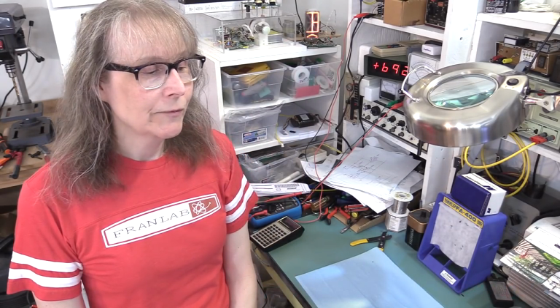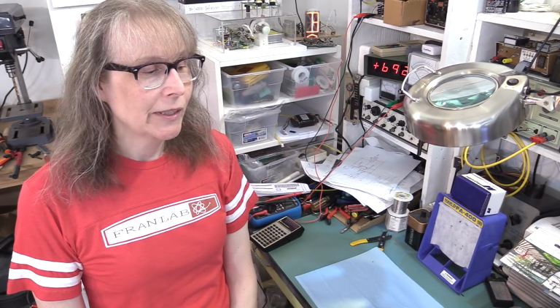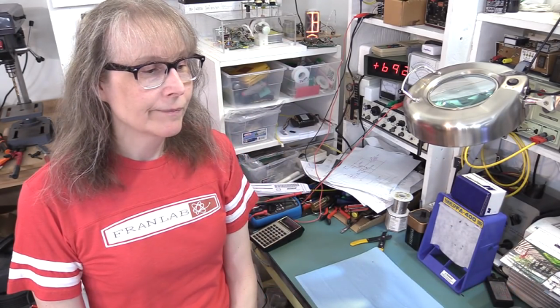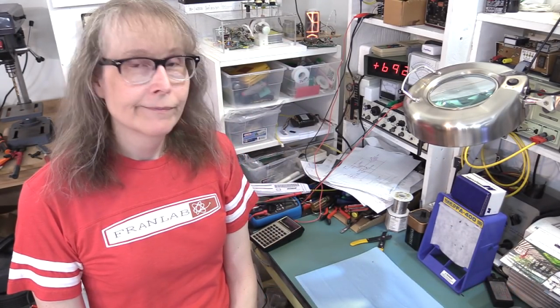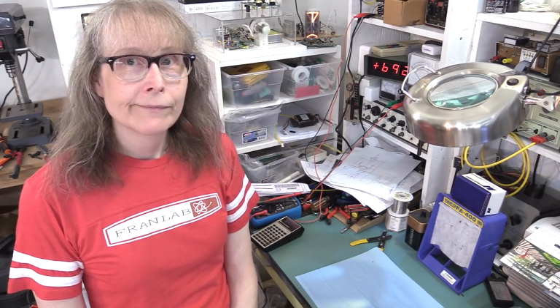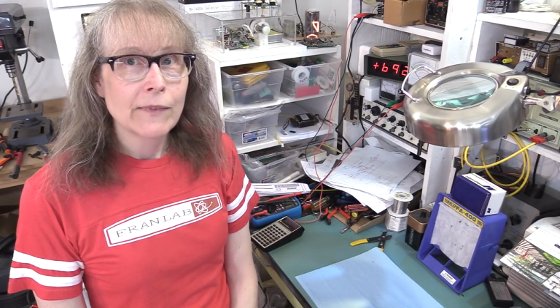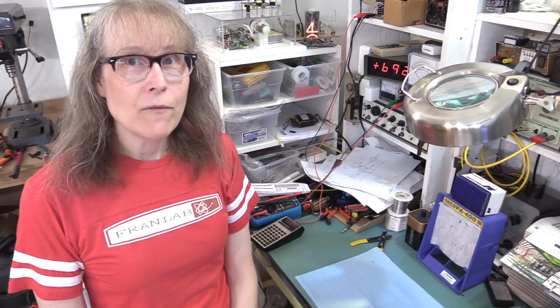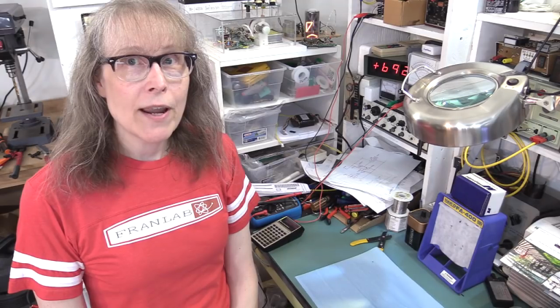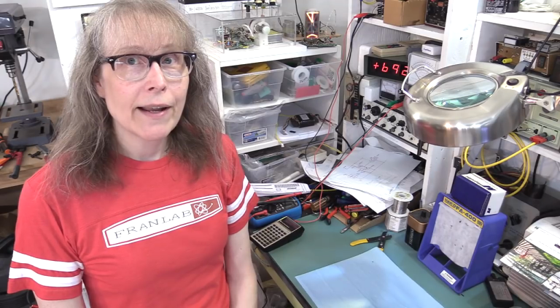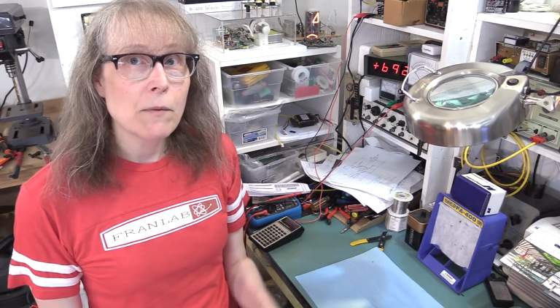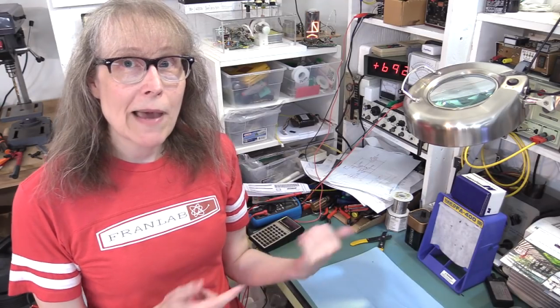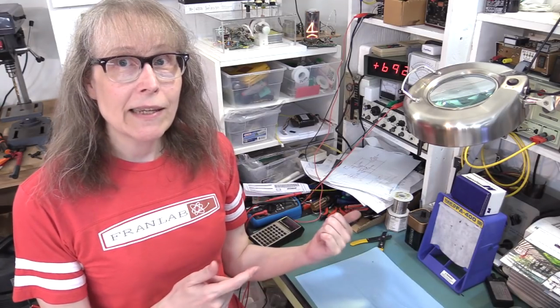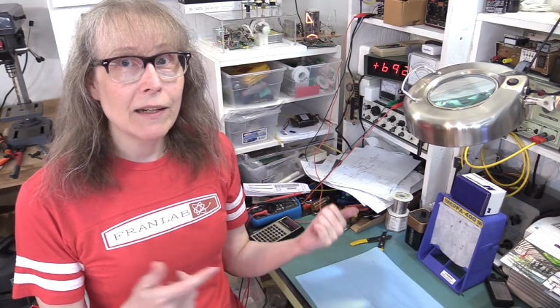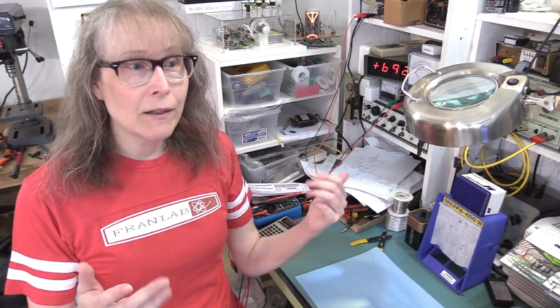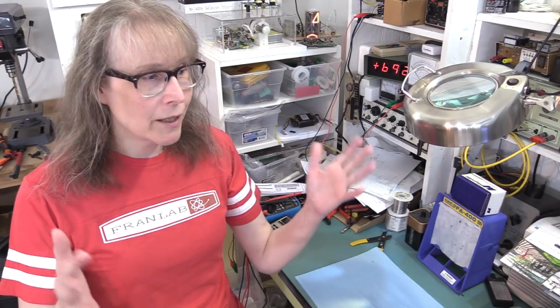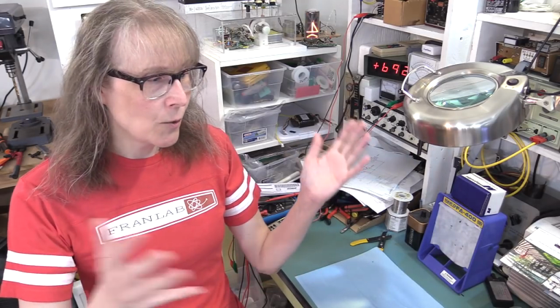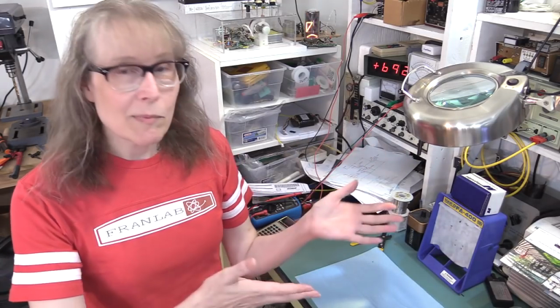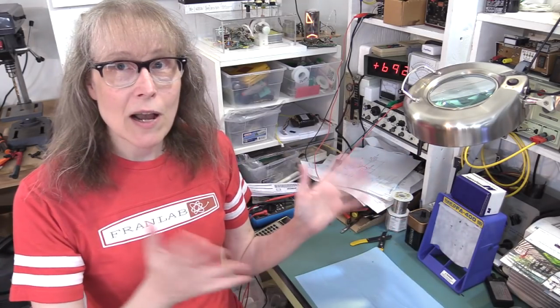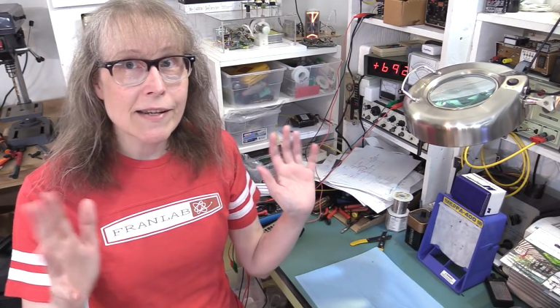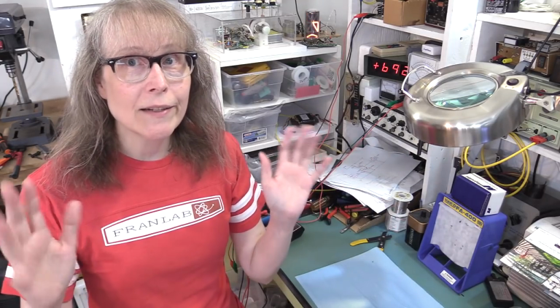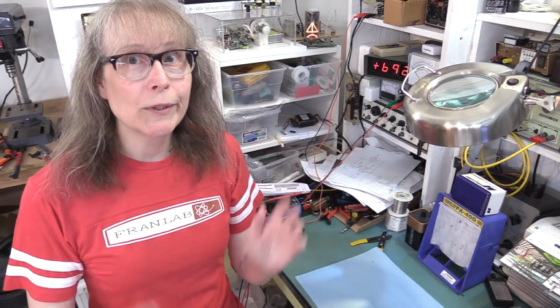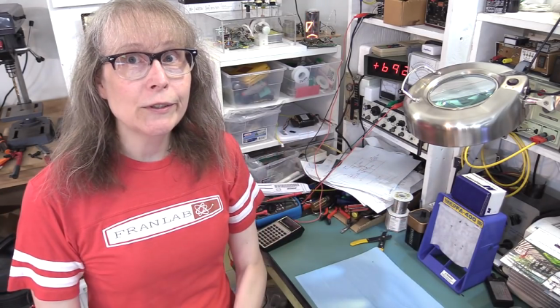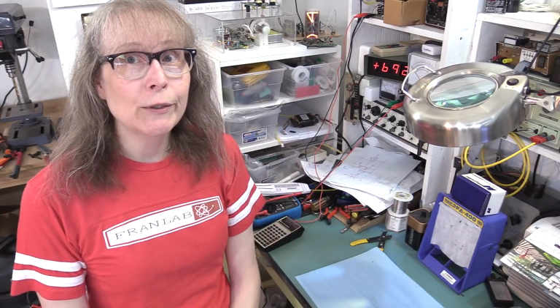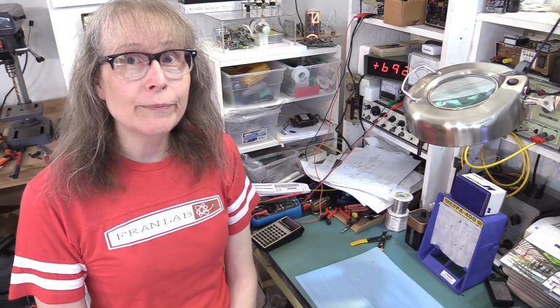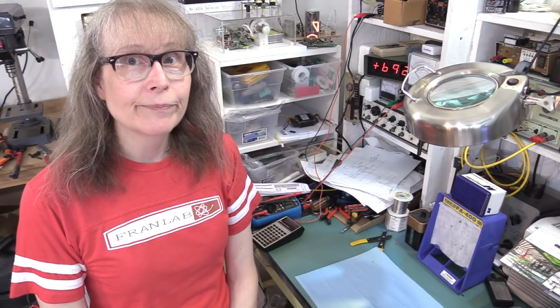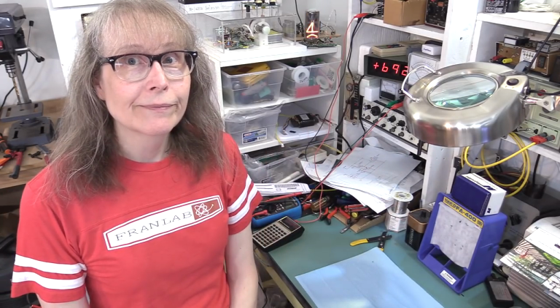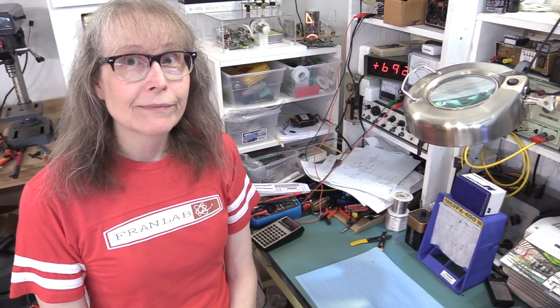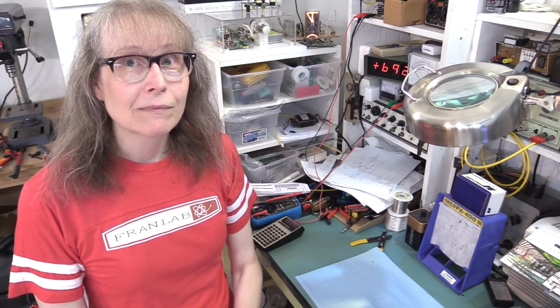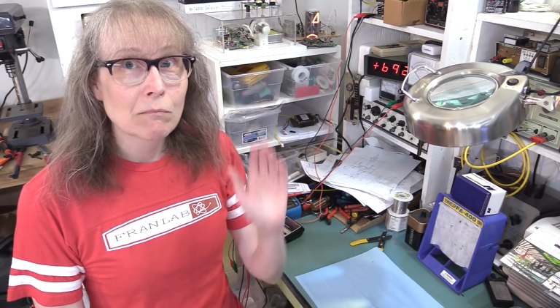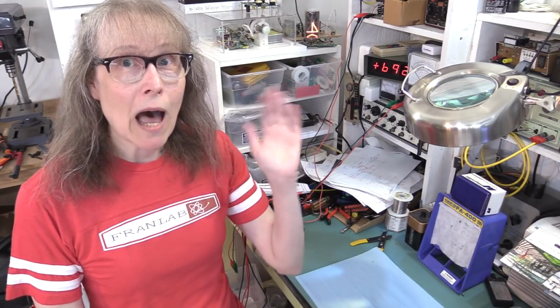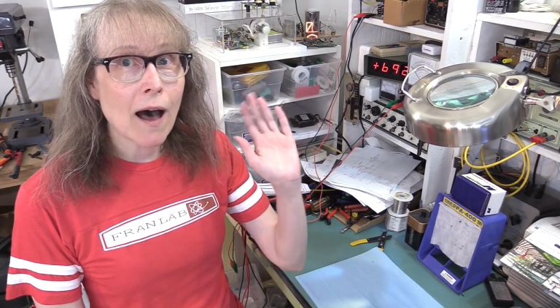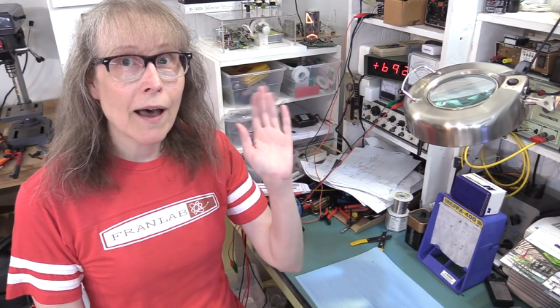All right. I'm Fran. I'll be back here with a project real soon. Bye!